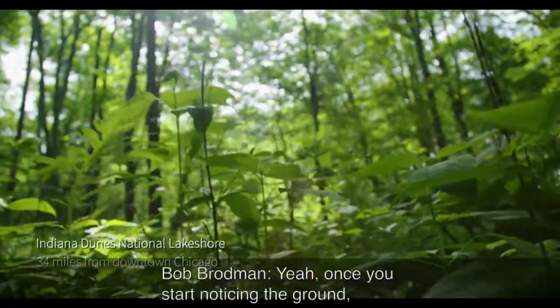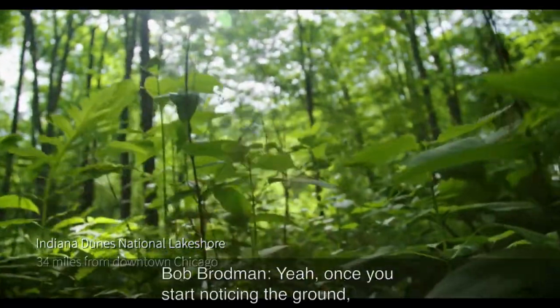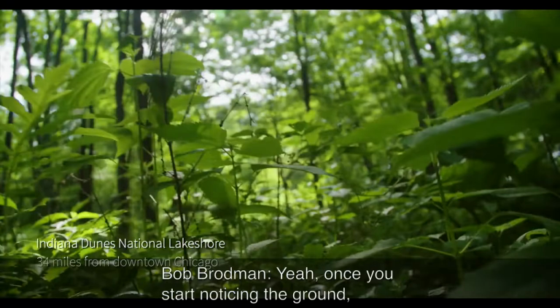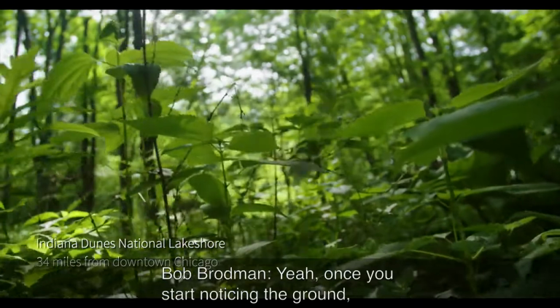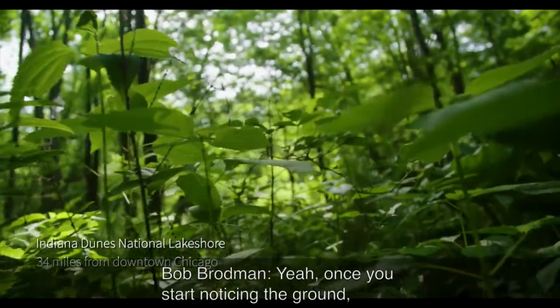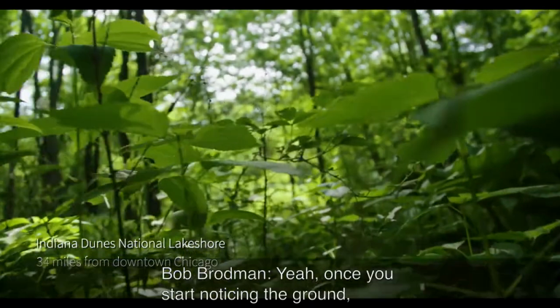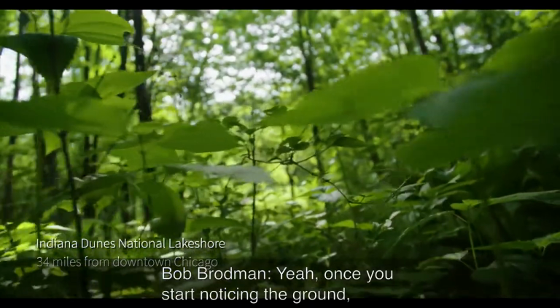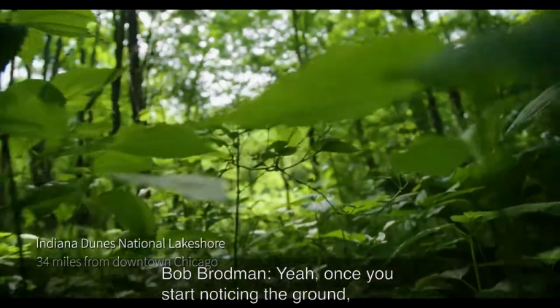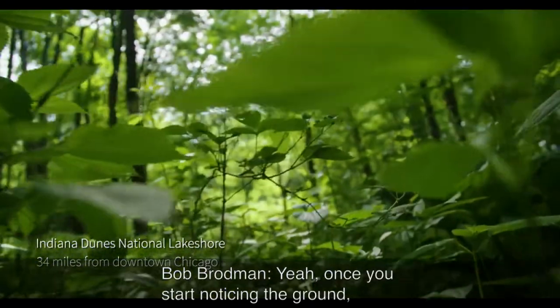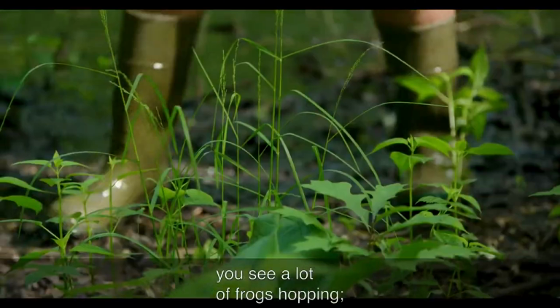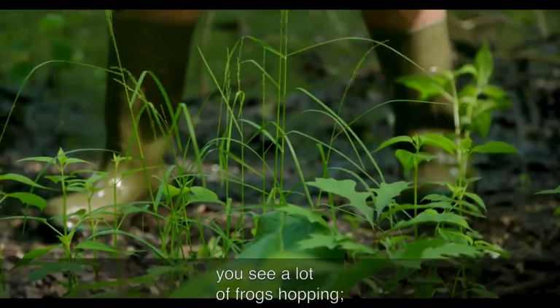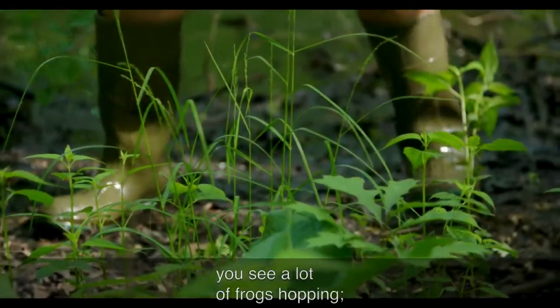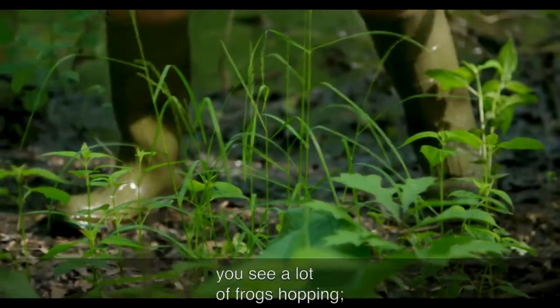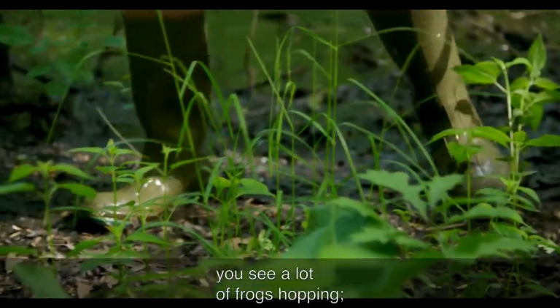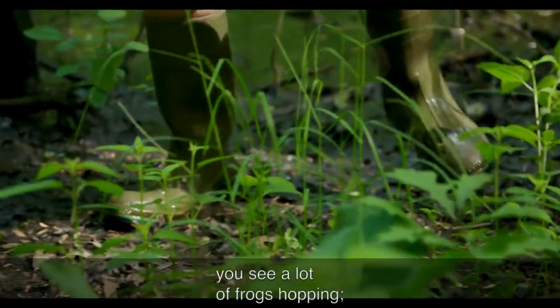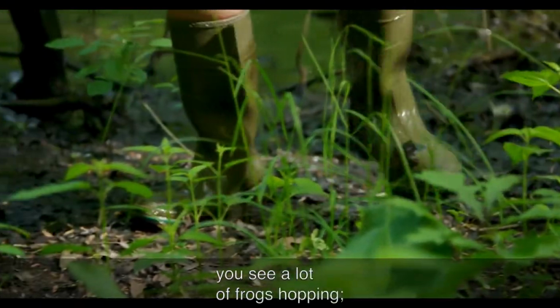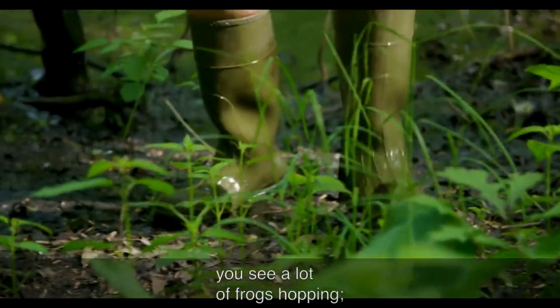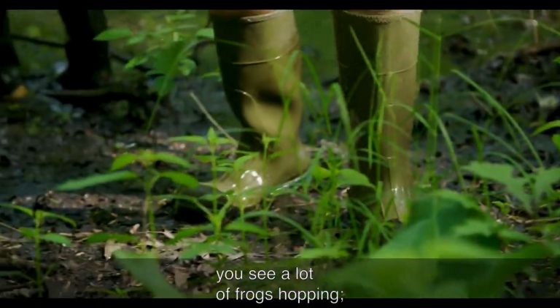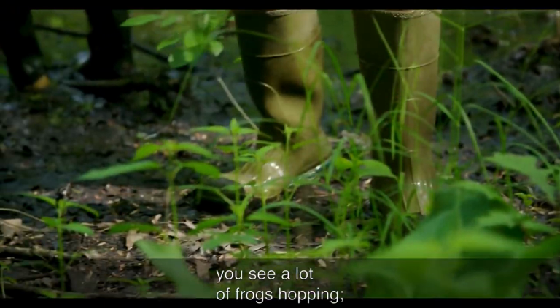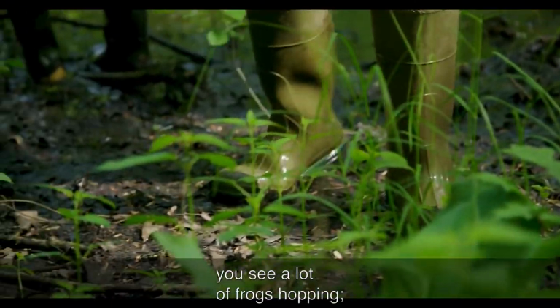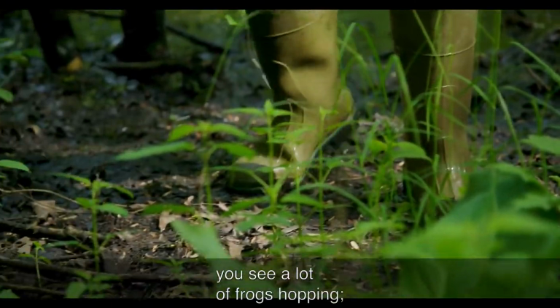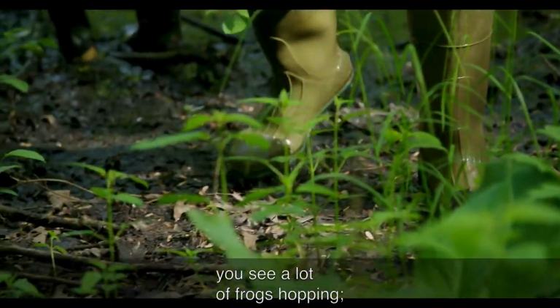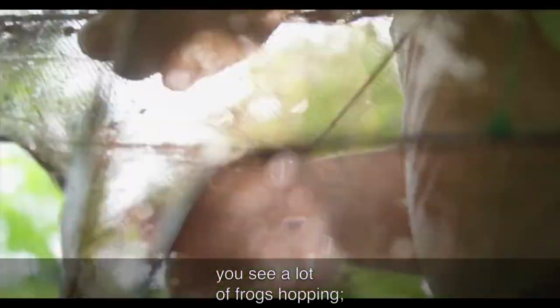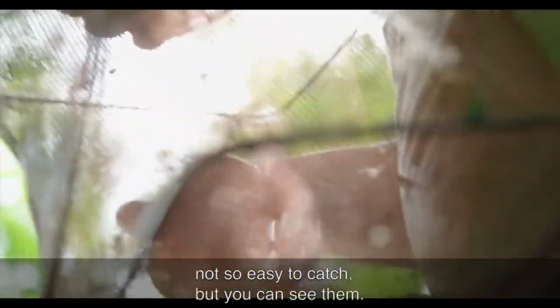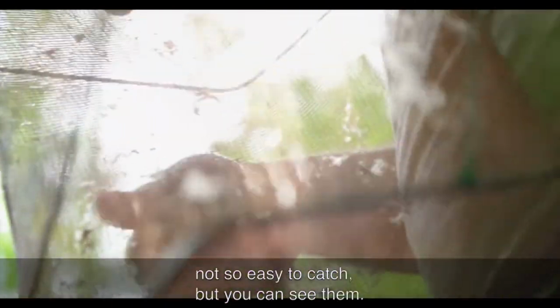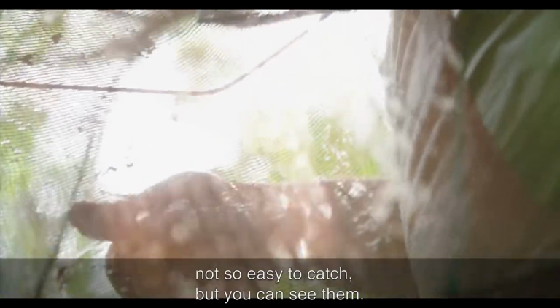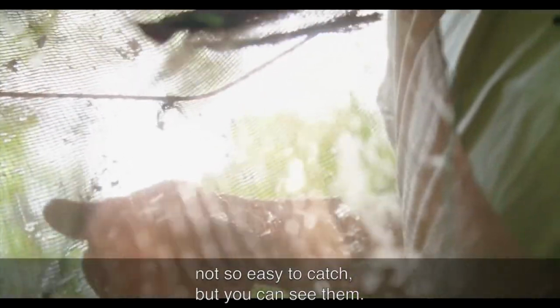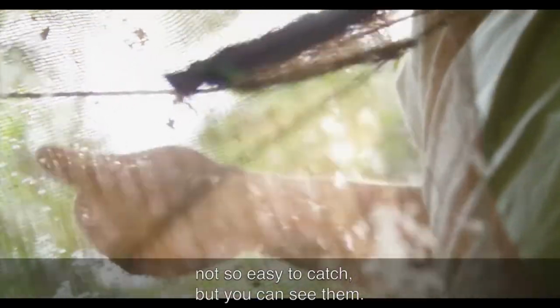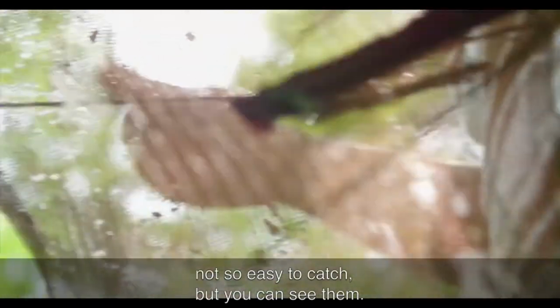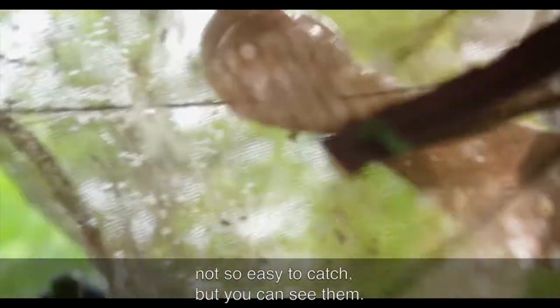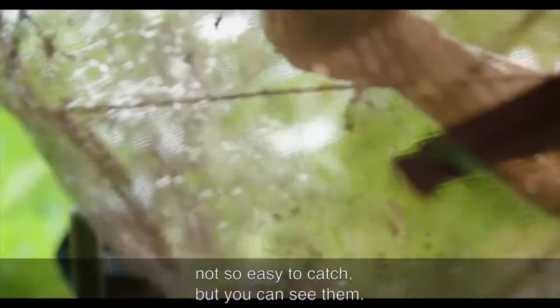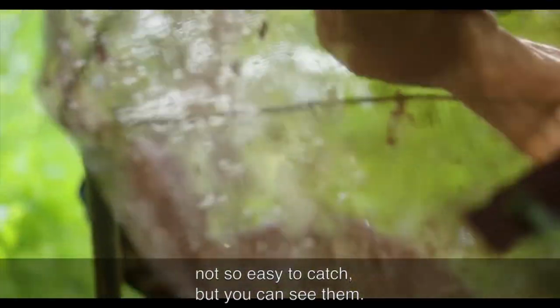Yeah, once you start noticing the ground, you see a lot of frogs hopping. Not so easy to catch, but you can see them.